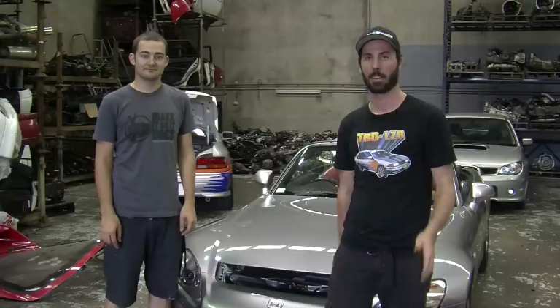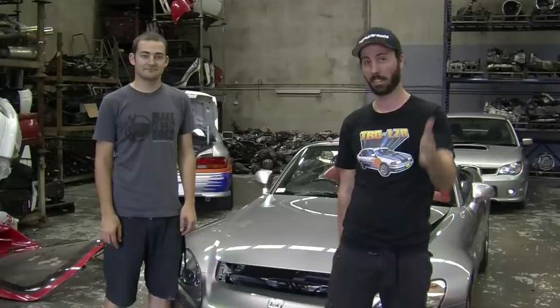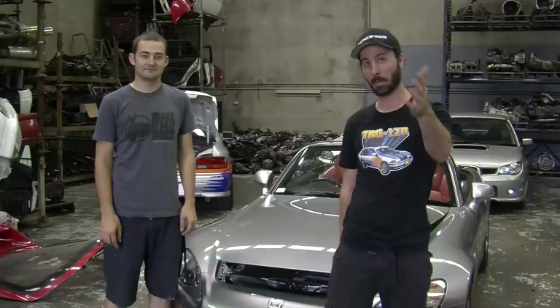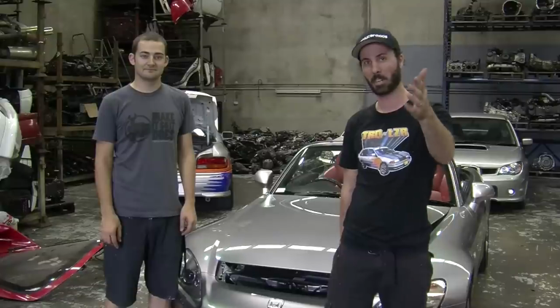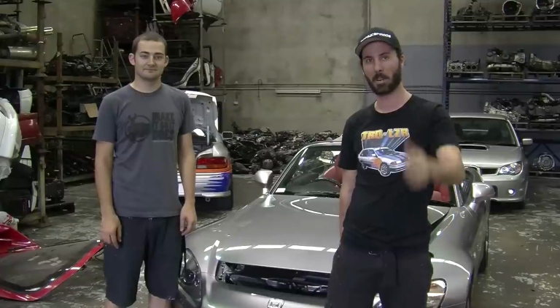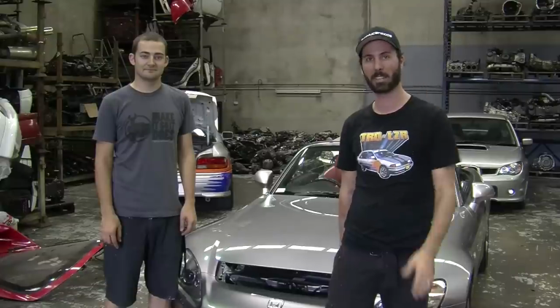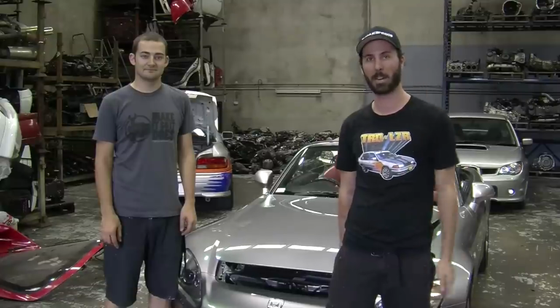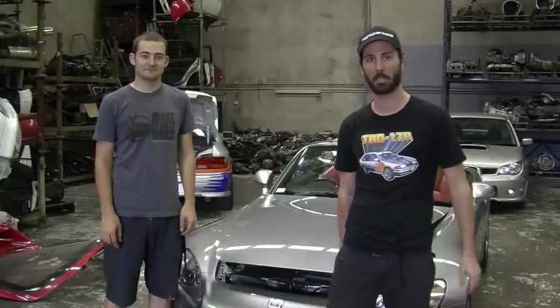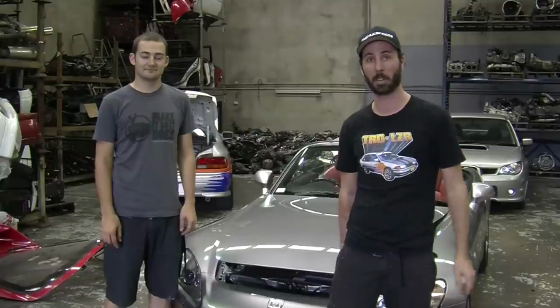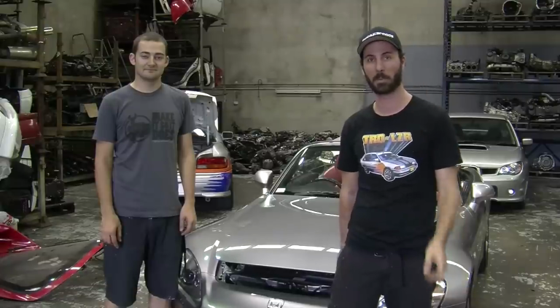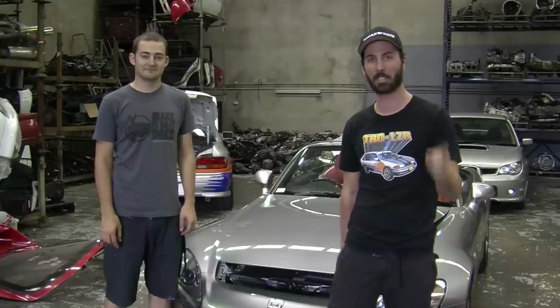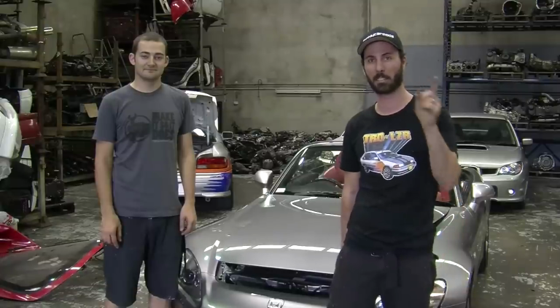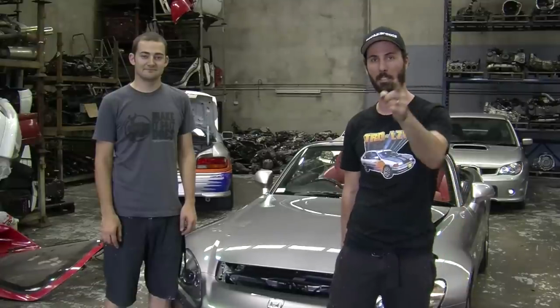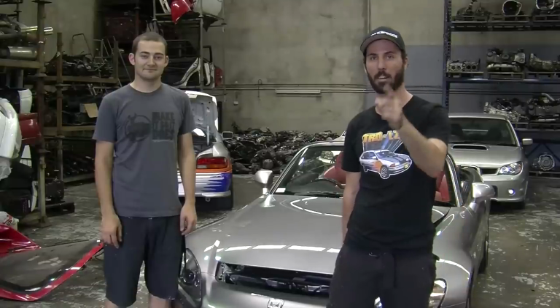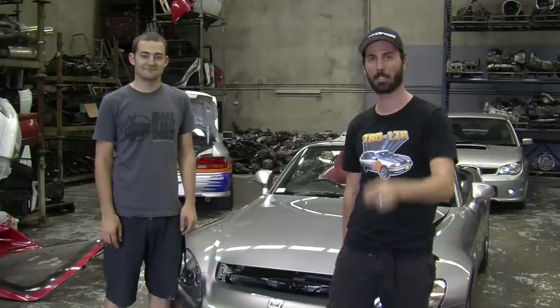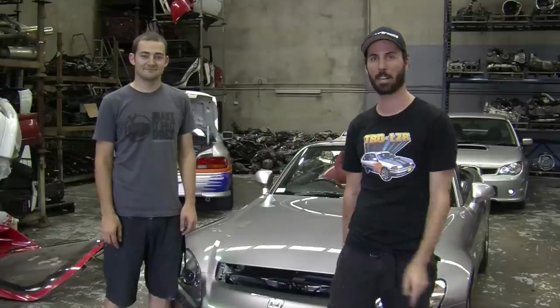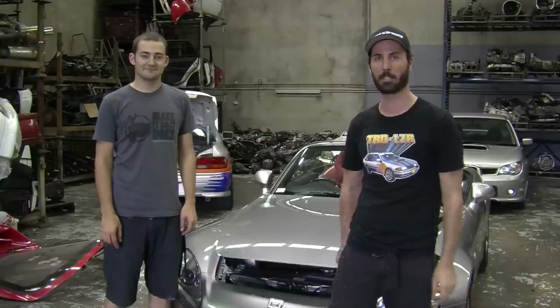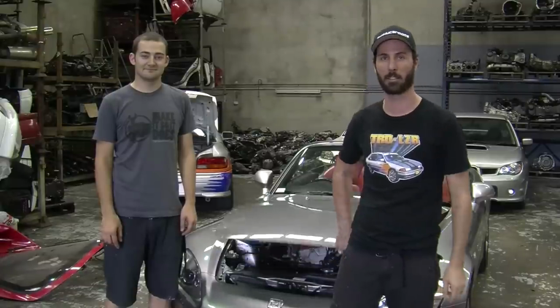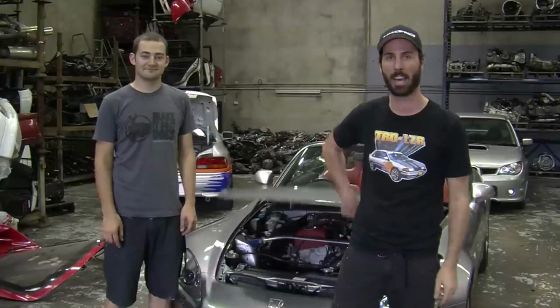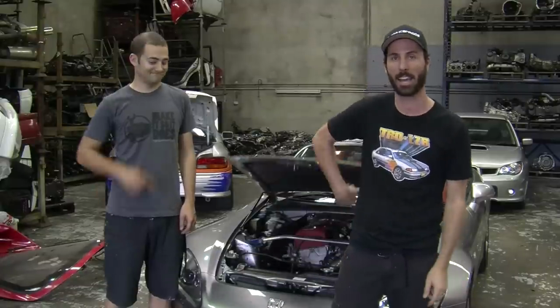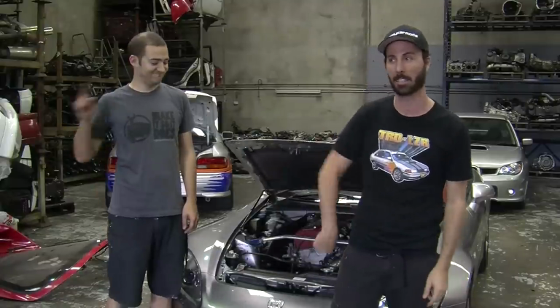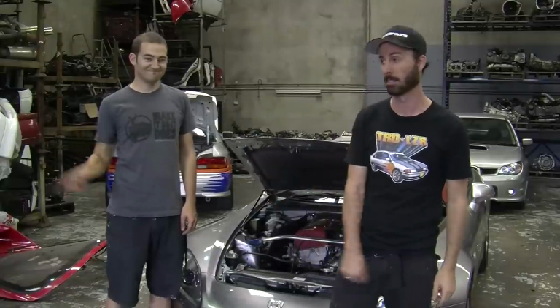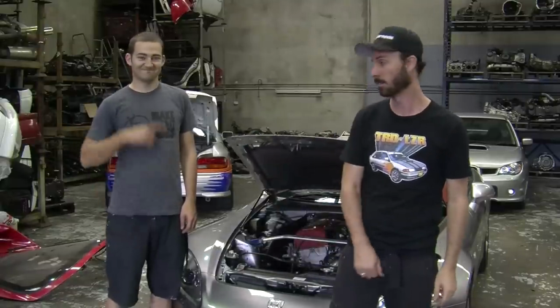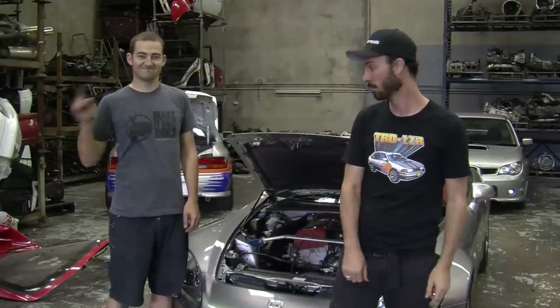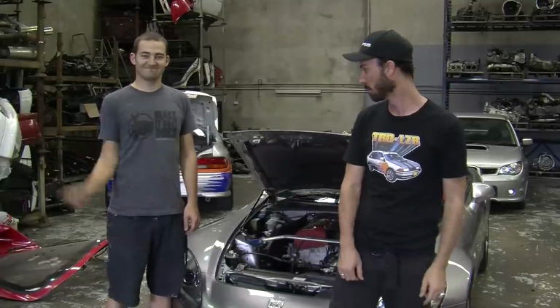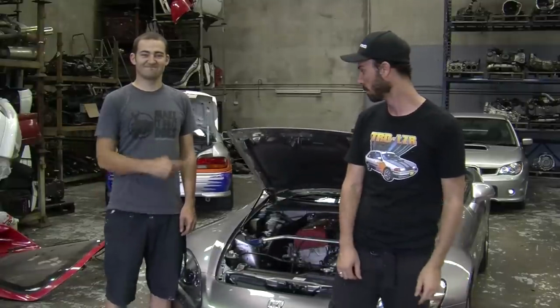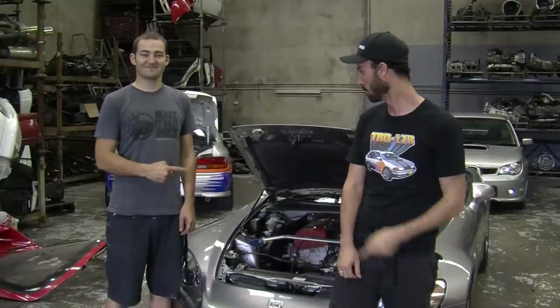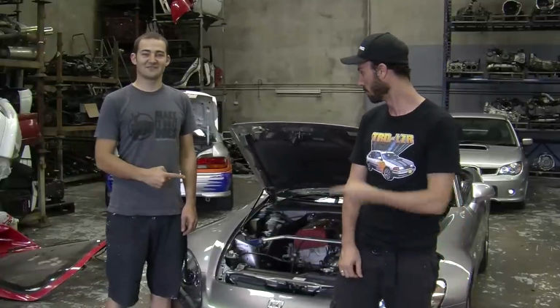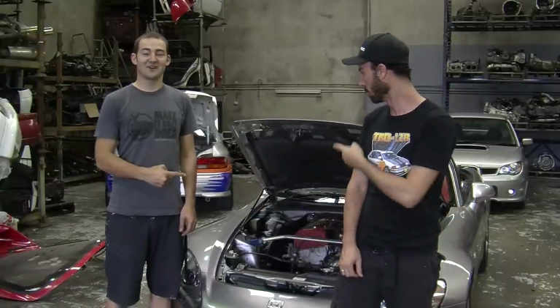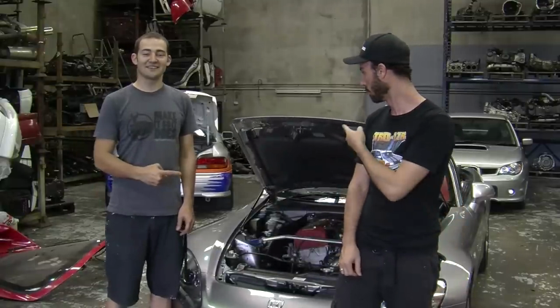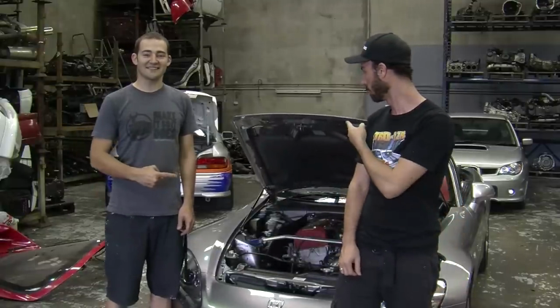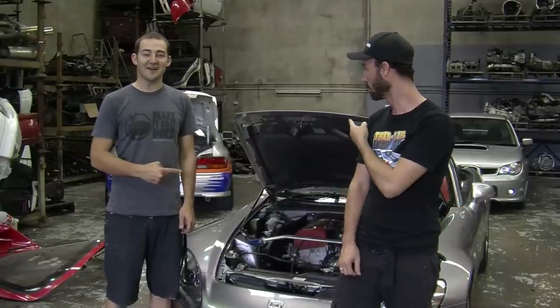In this episode of Mighty Car Mods, we're going to be teaching you guys how to do that. Strut your stuff!